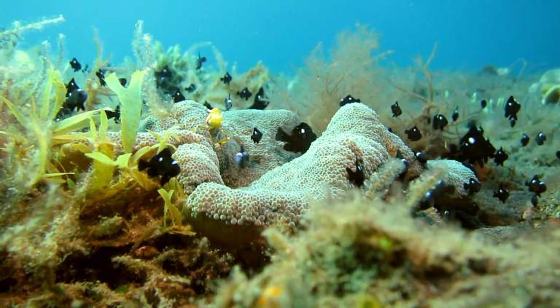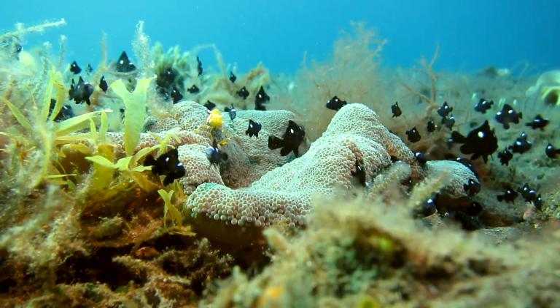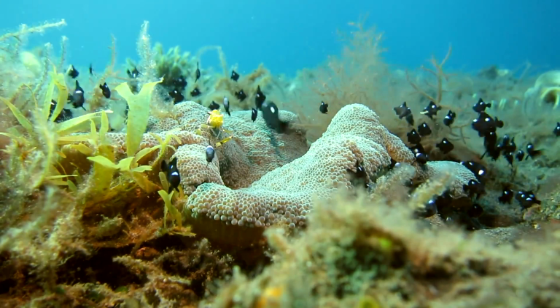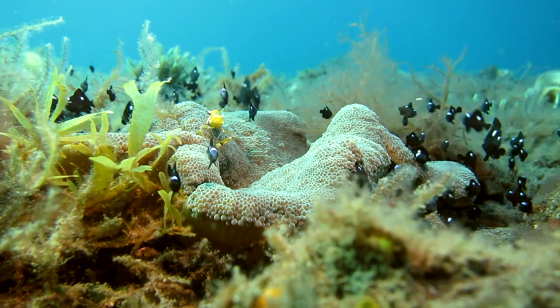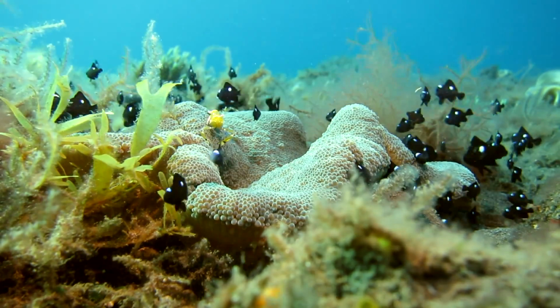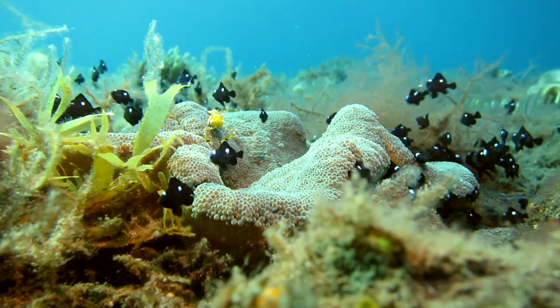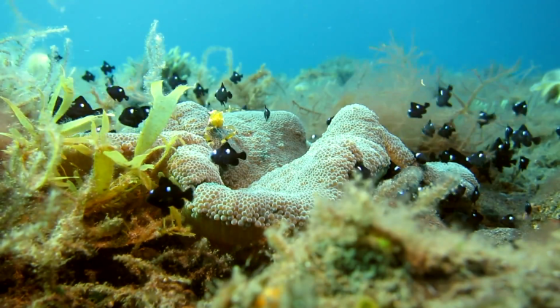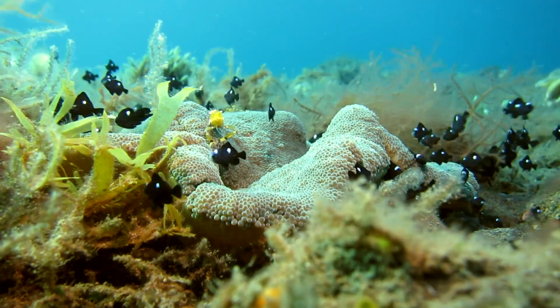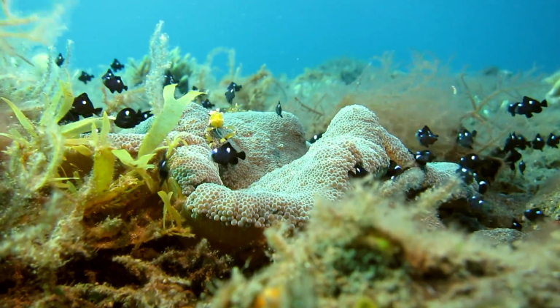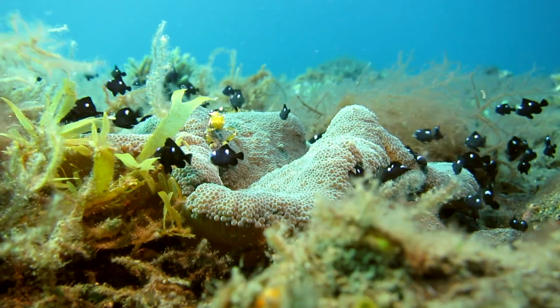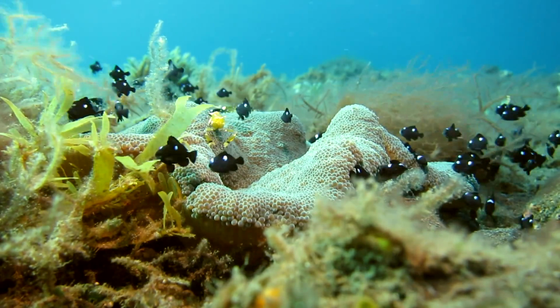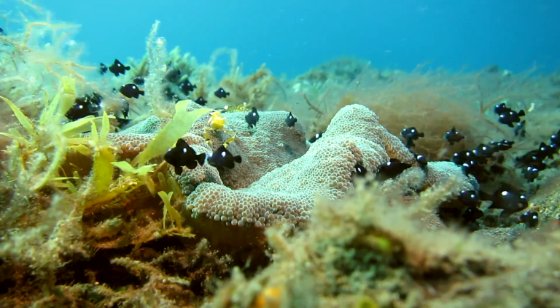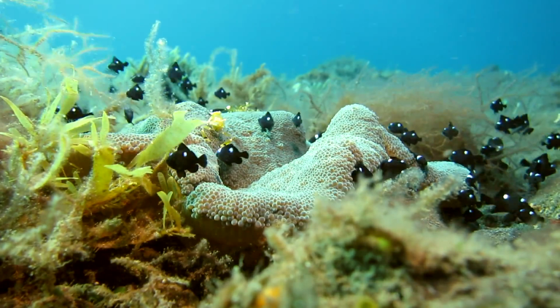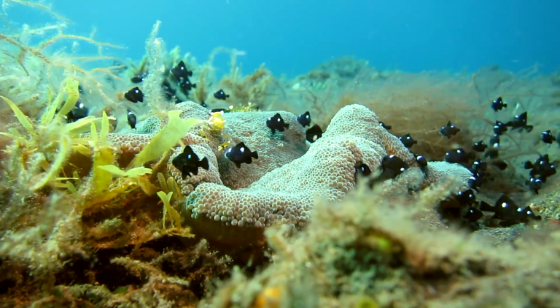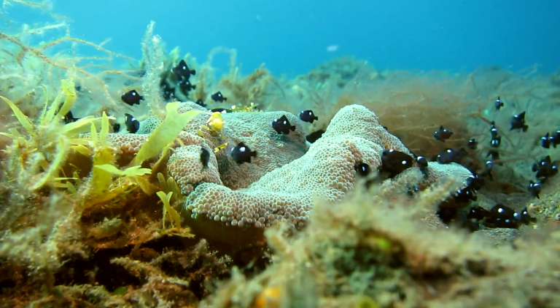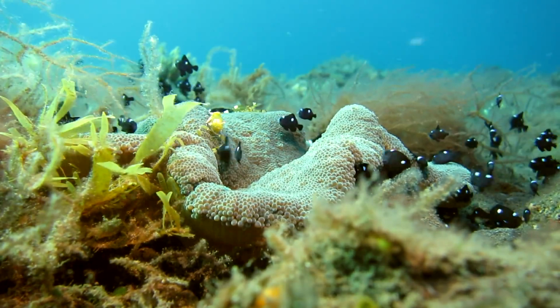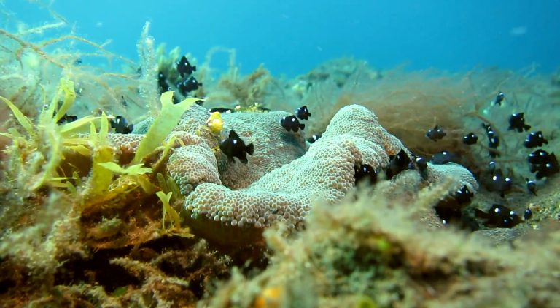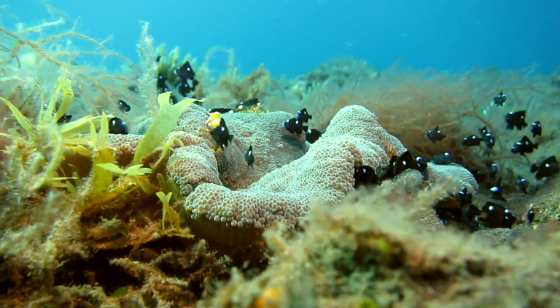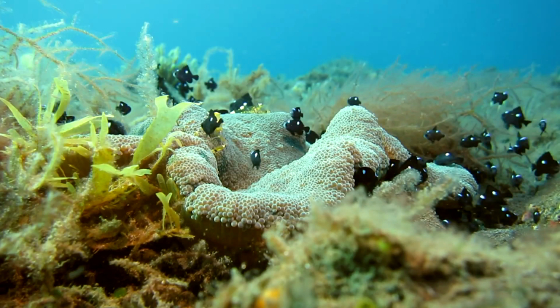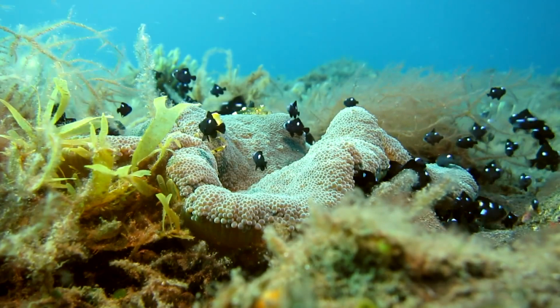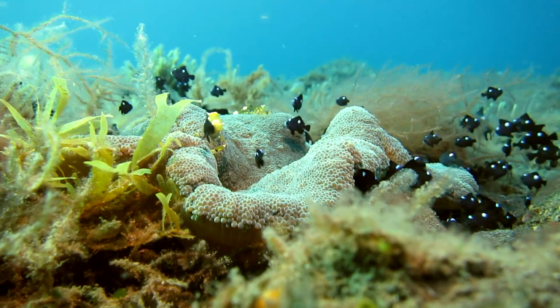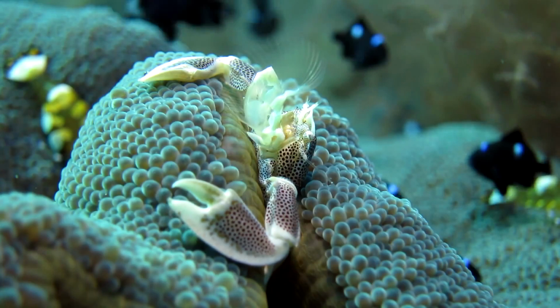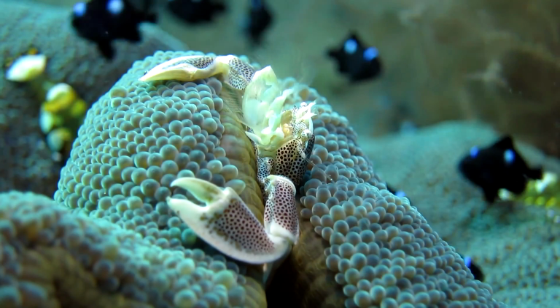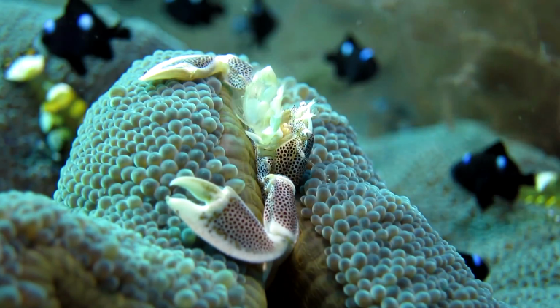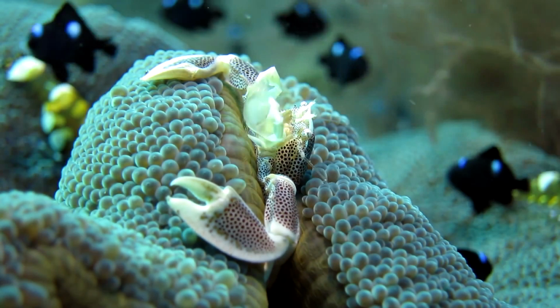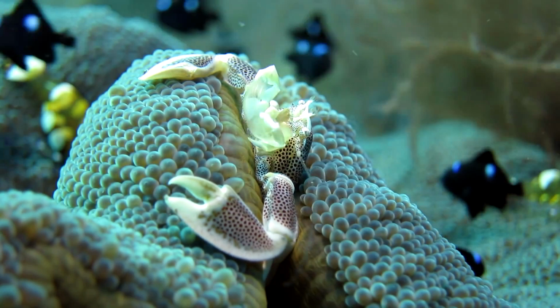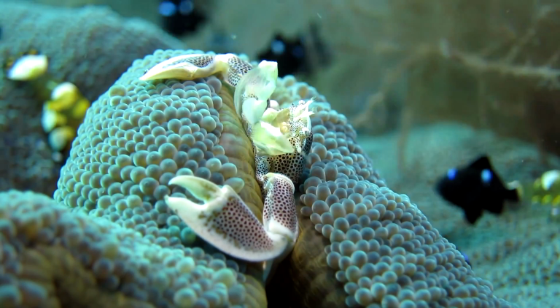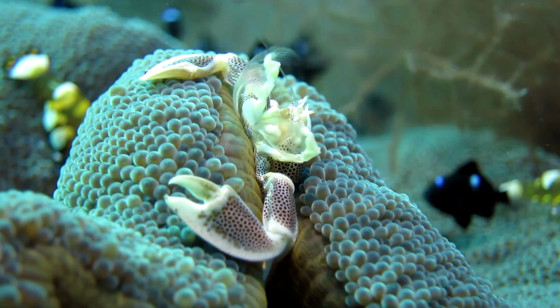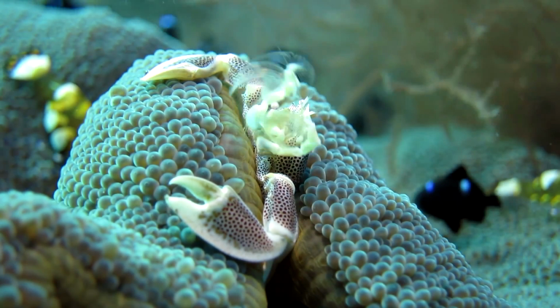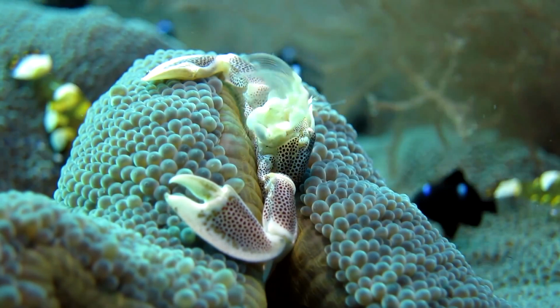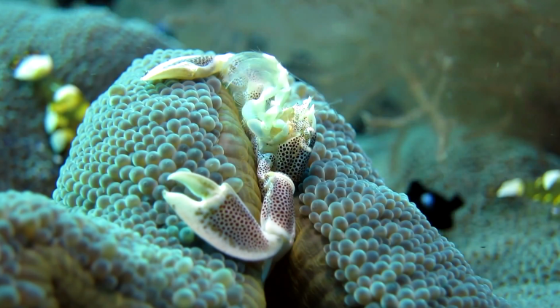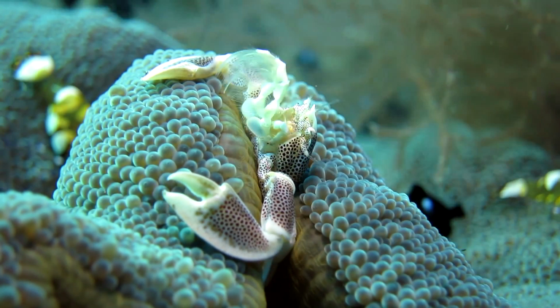Many shrimp and crabs live in anemones. This way they find refuge from predators.